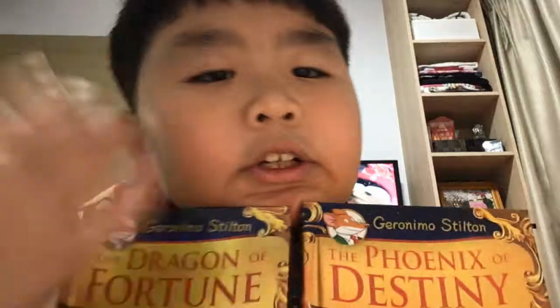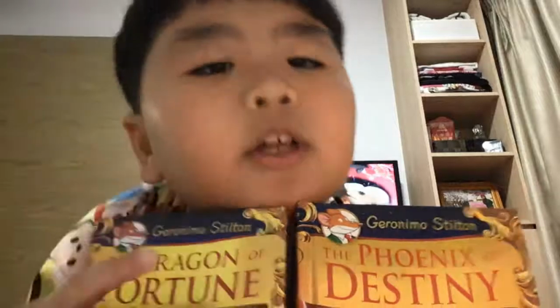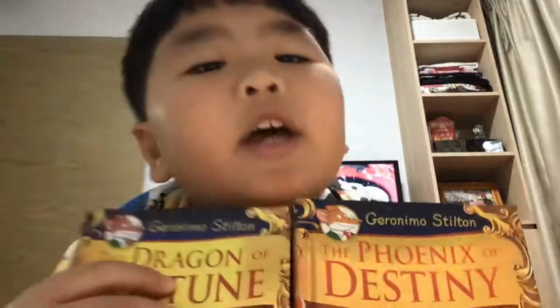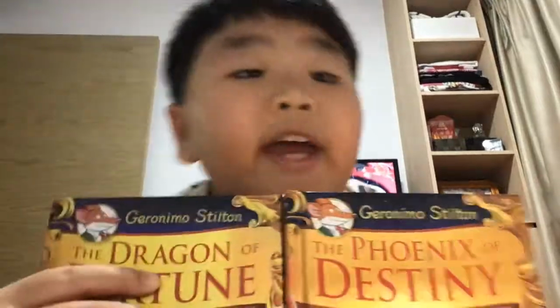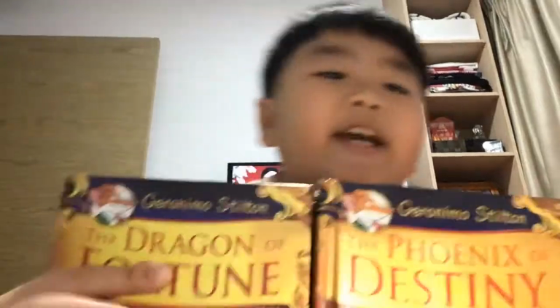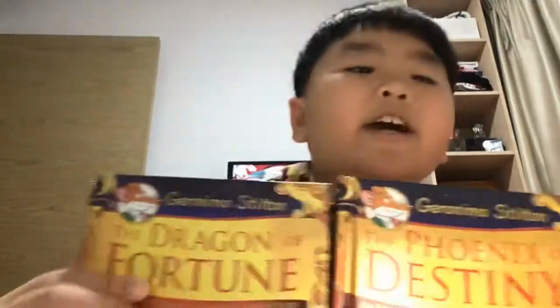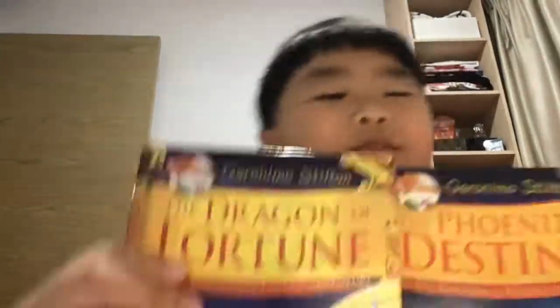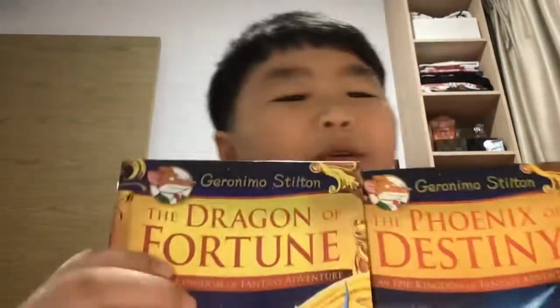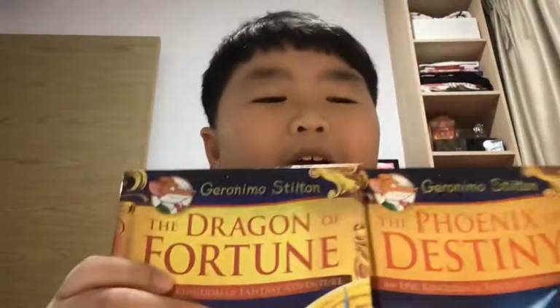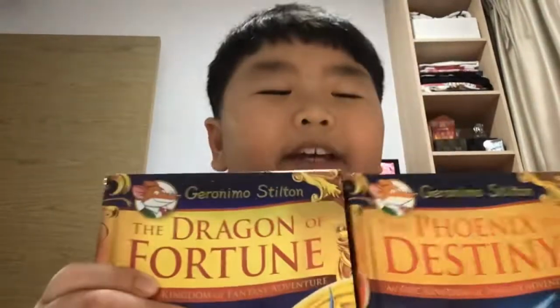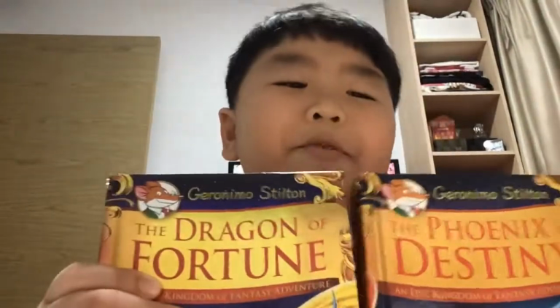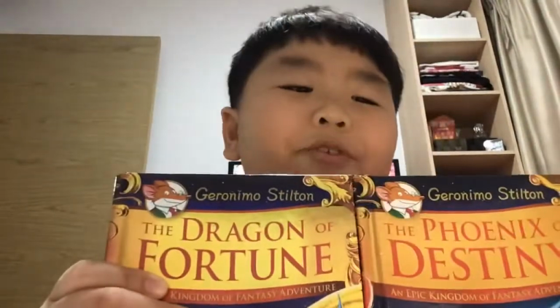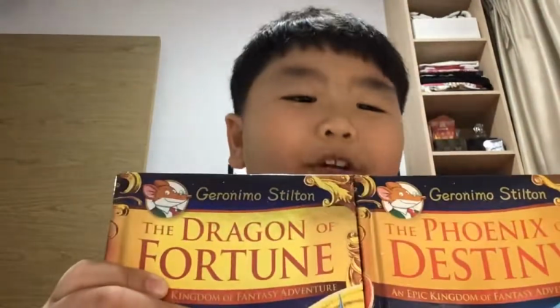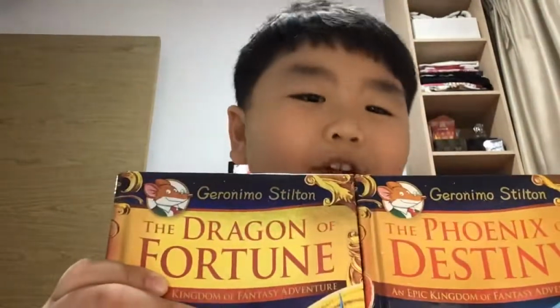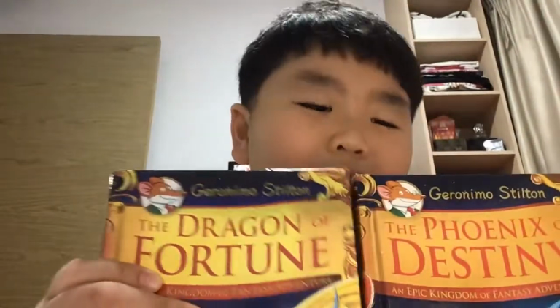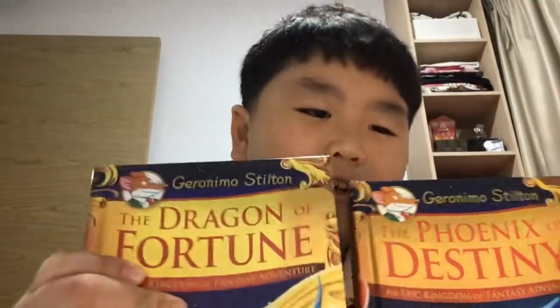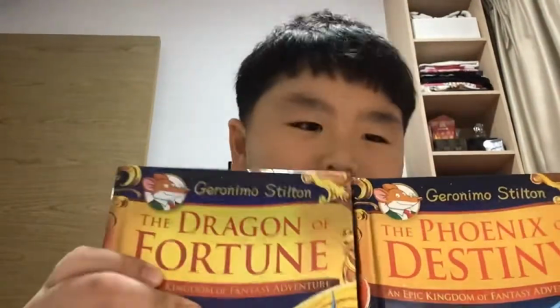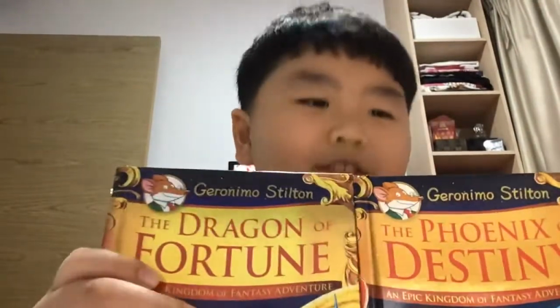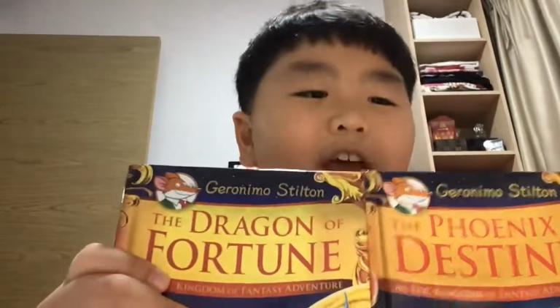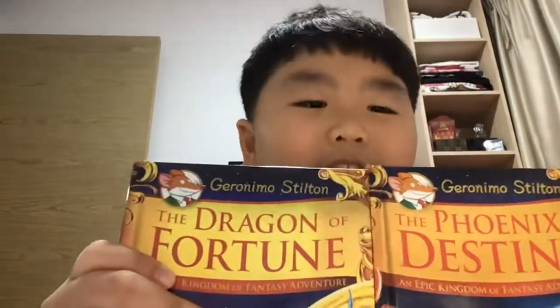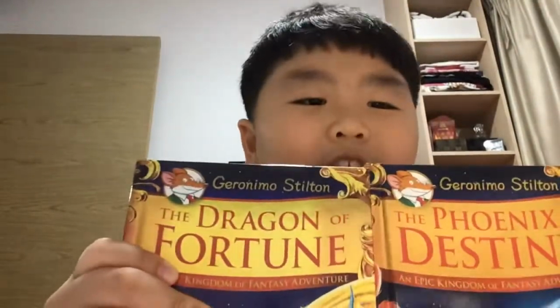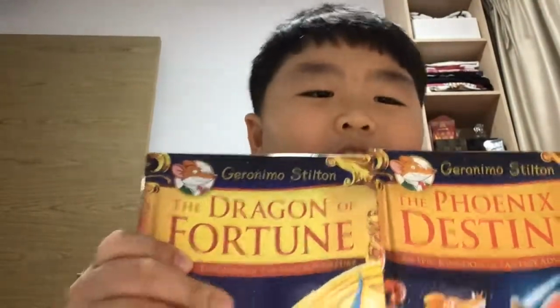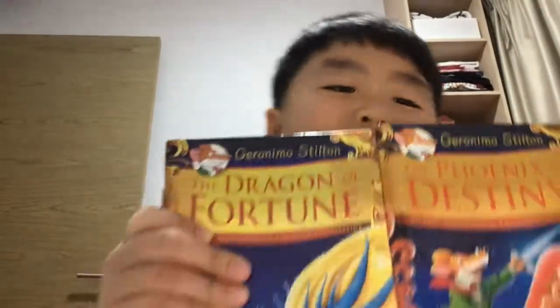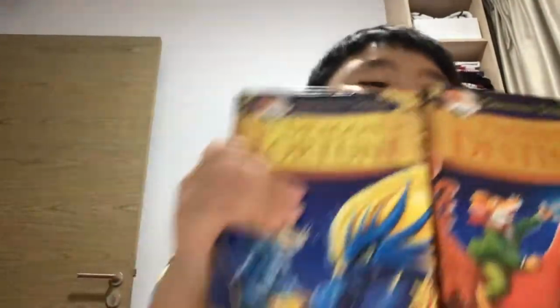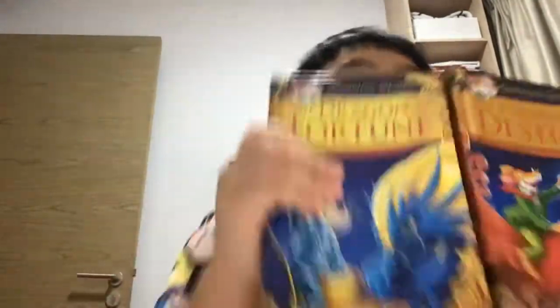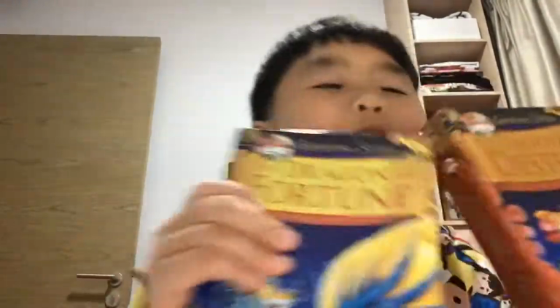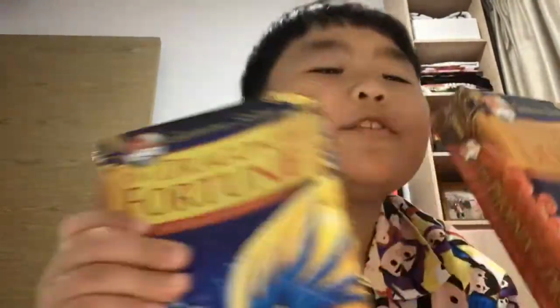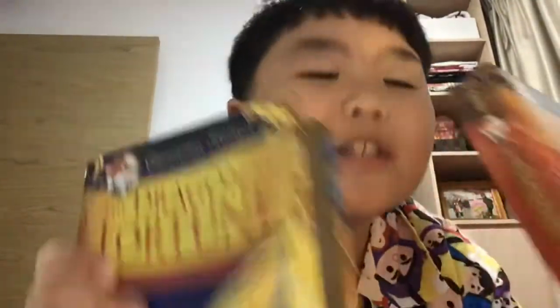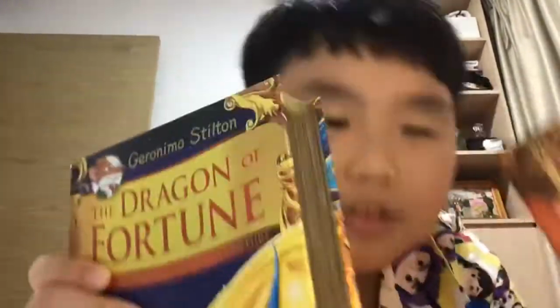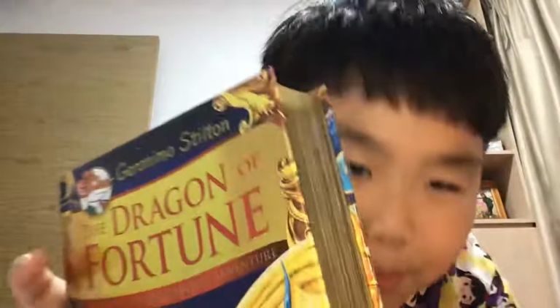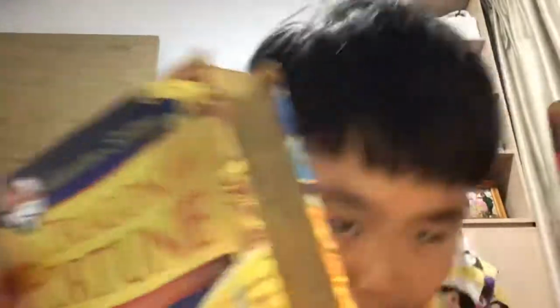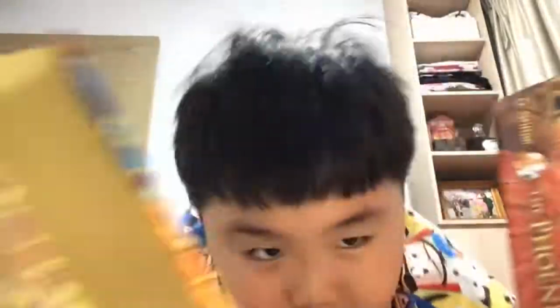Hey guys, we're back, and we're doing another video, and today I'm going to review these two books.